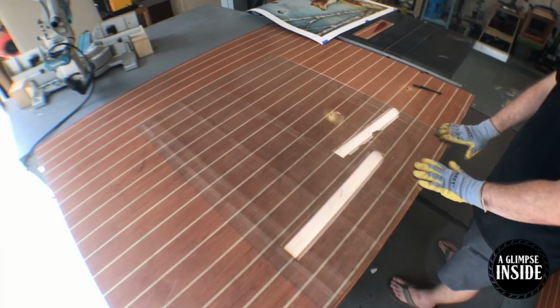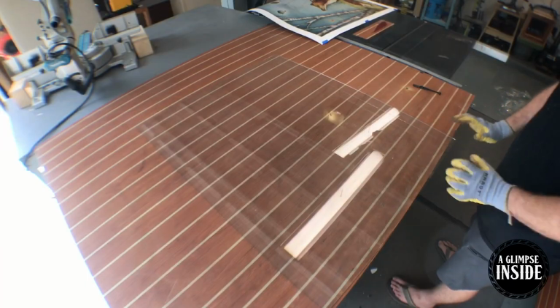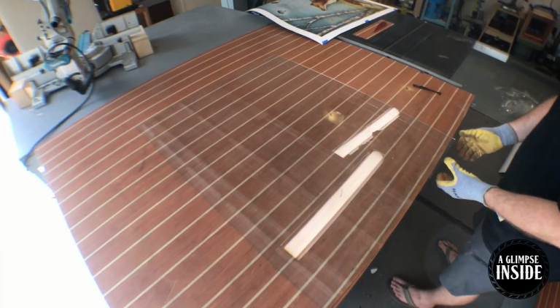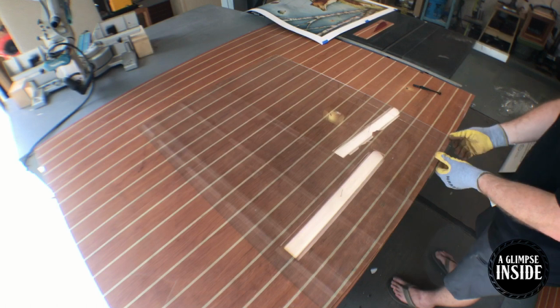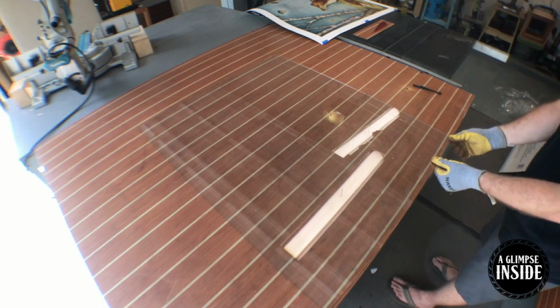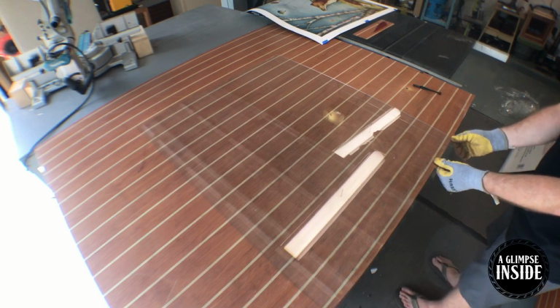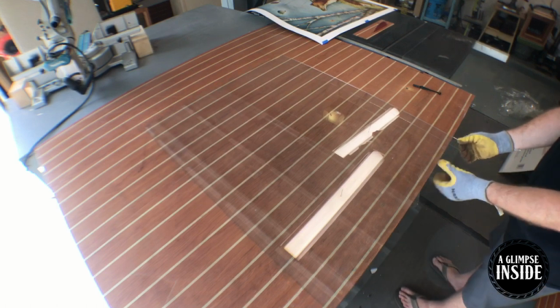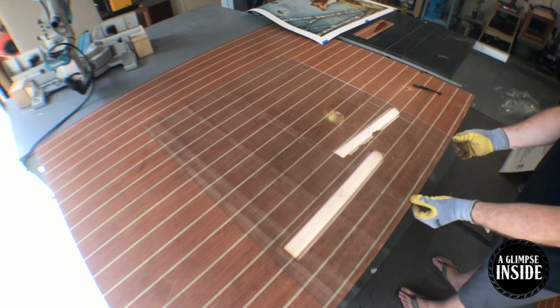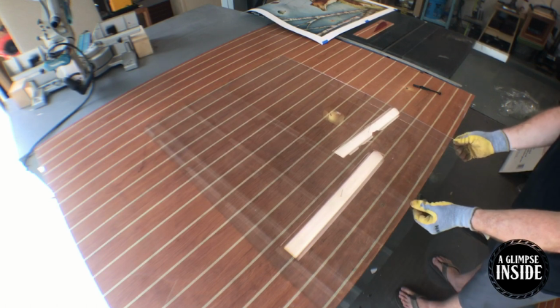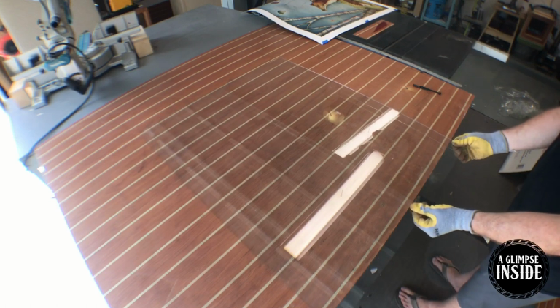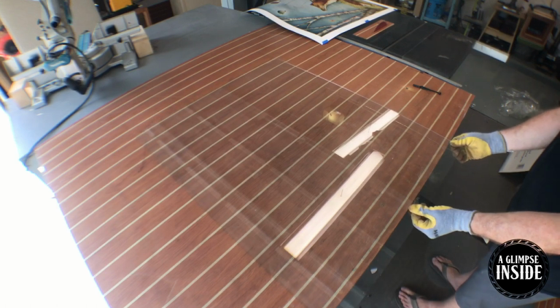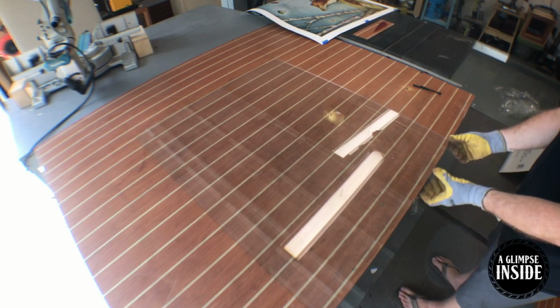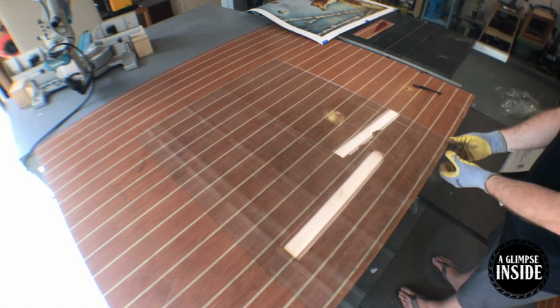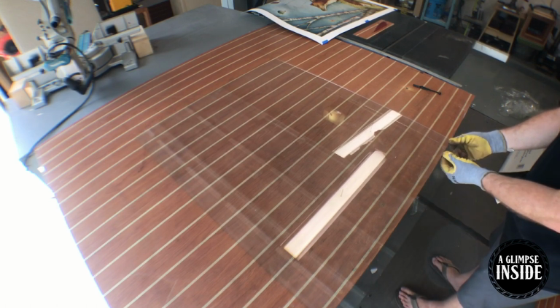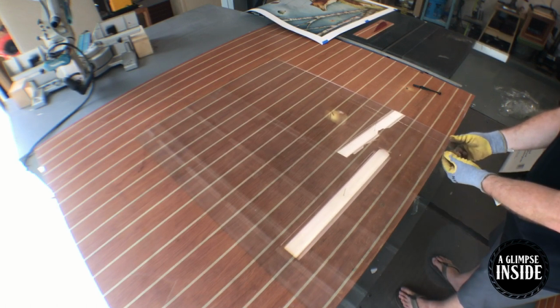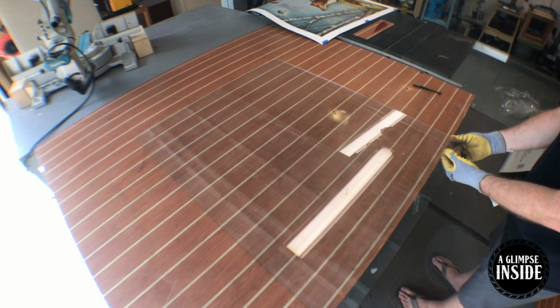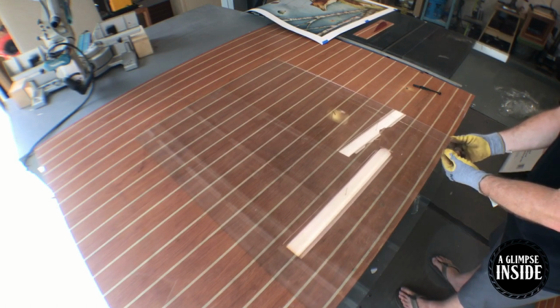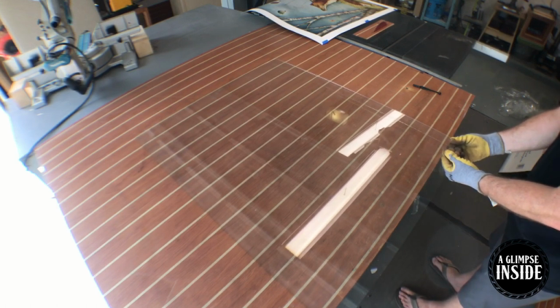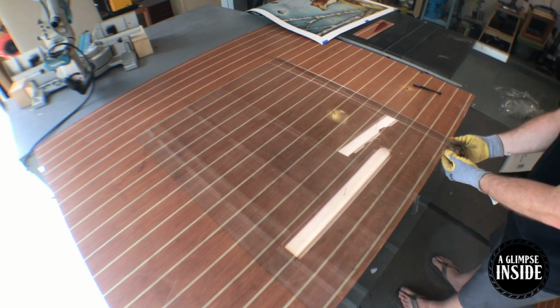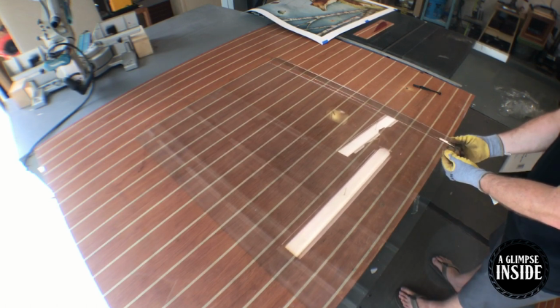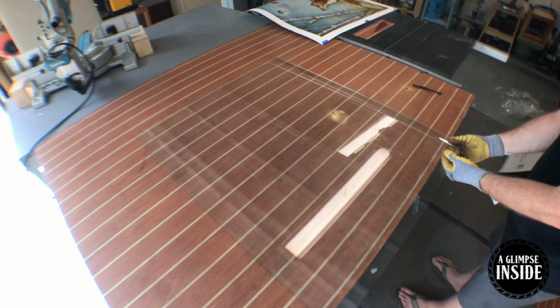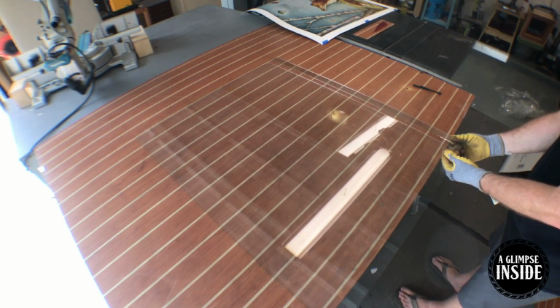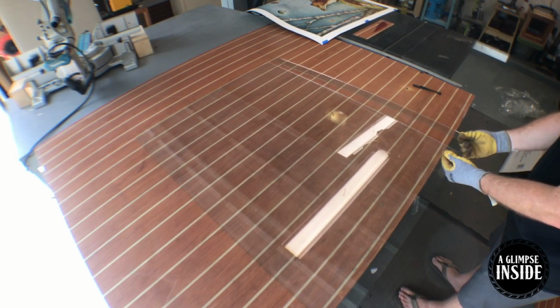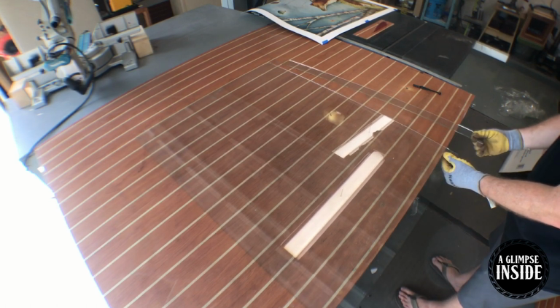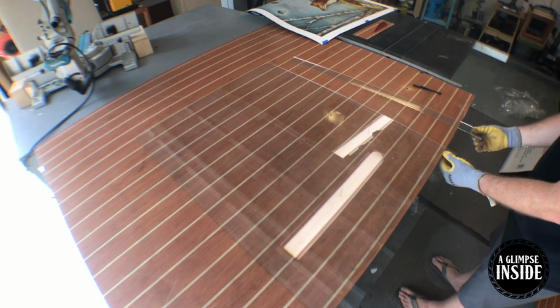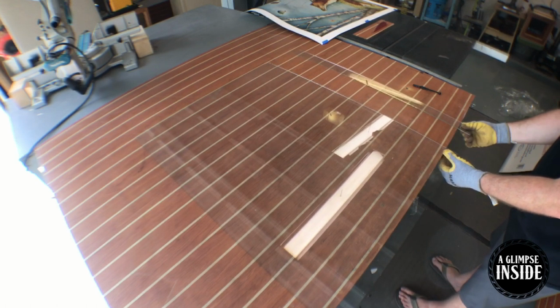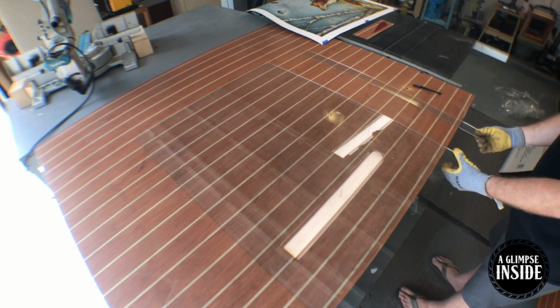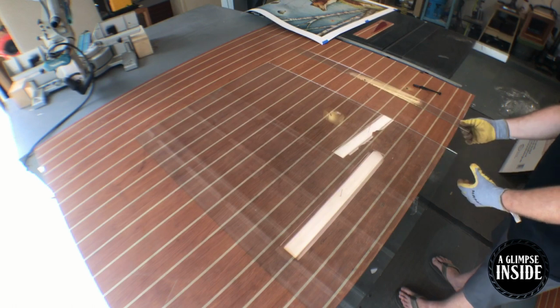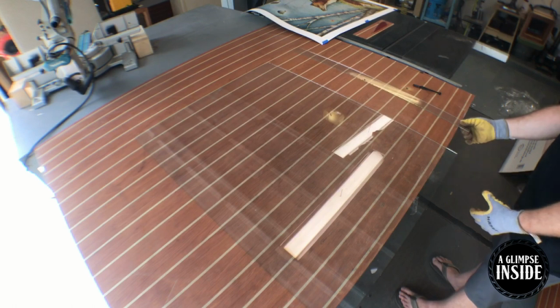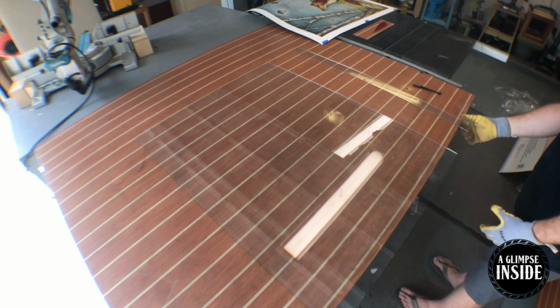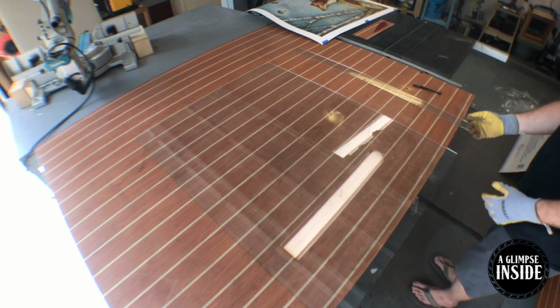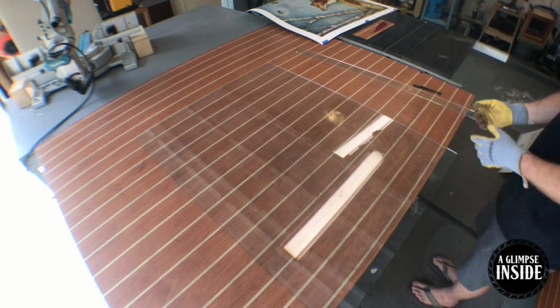After scoring your line with a glass cutting wheel, simply take your fingers on either side and snap it just like that. It comes right off and very clean.